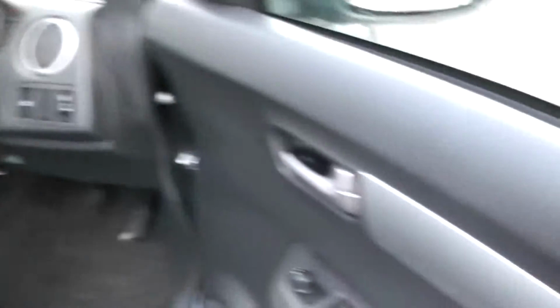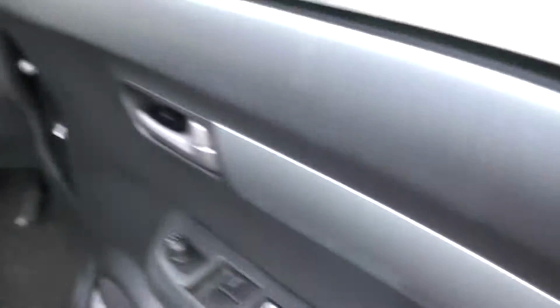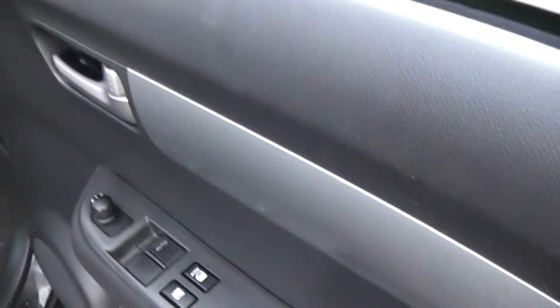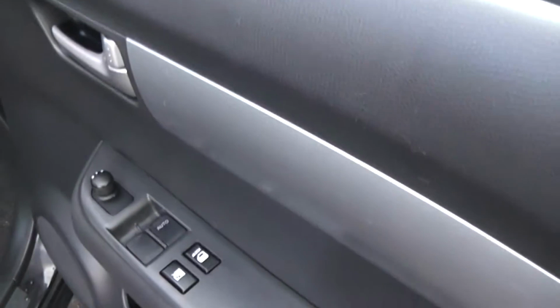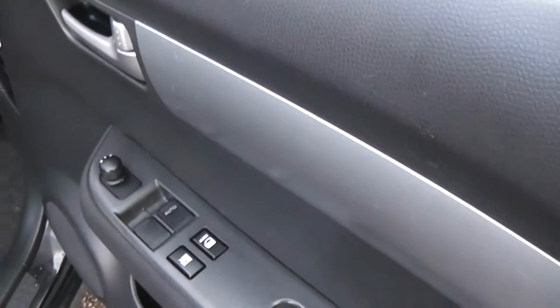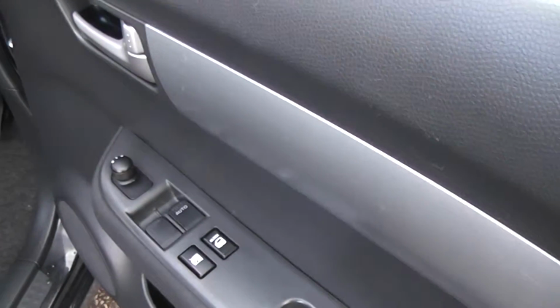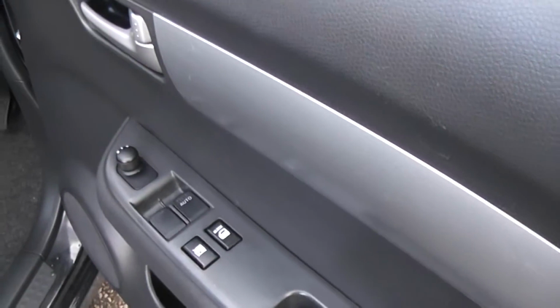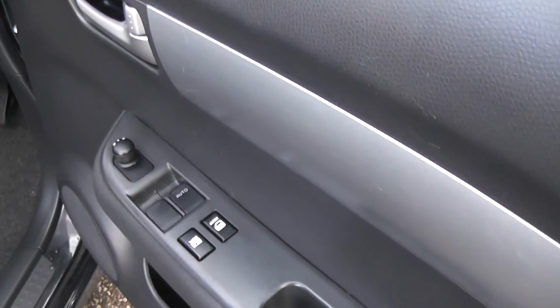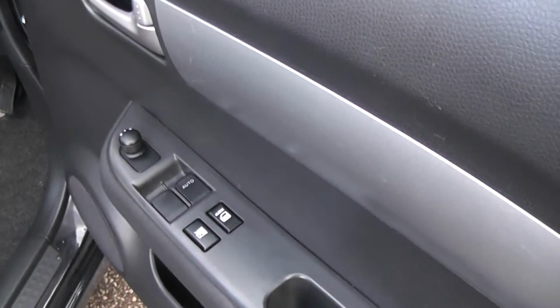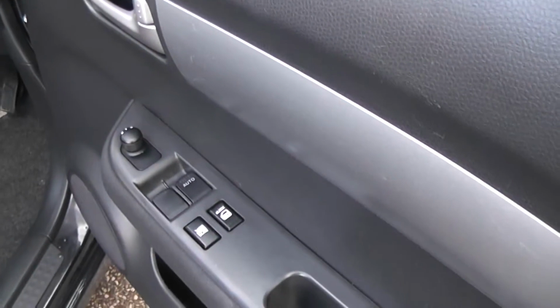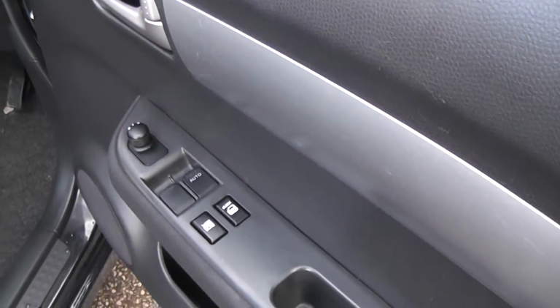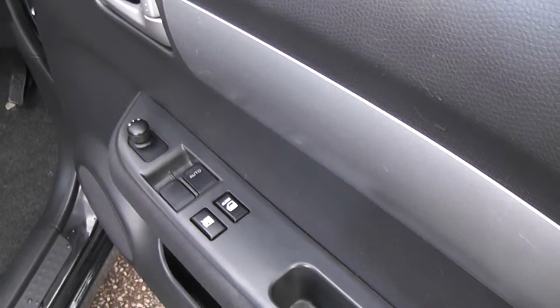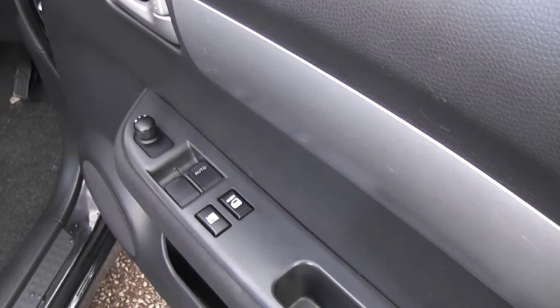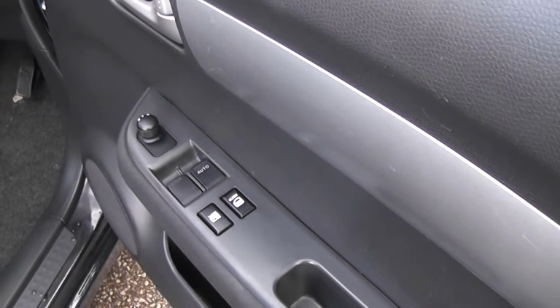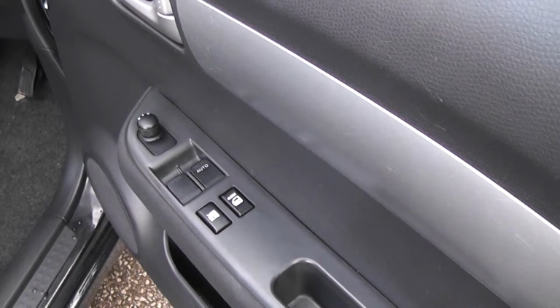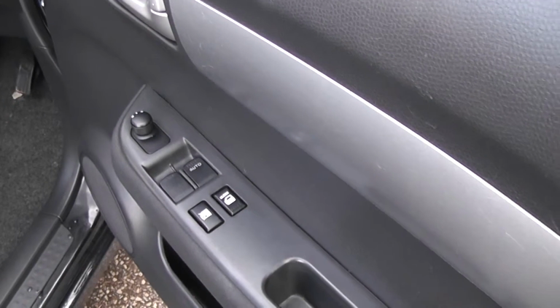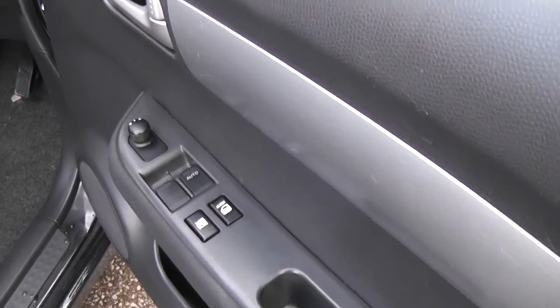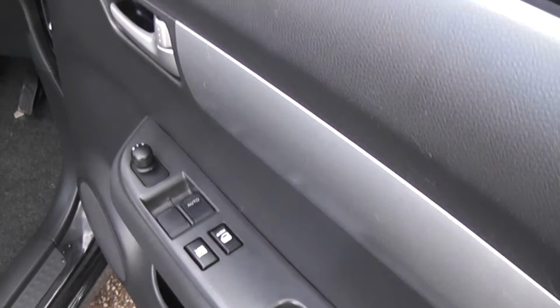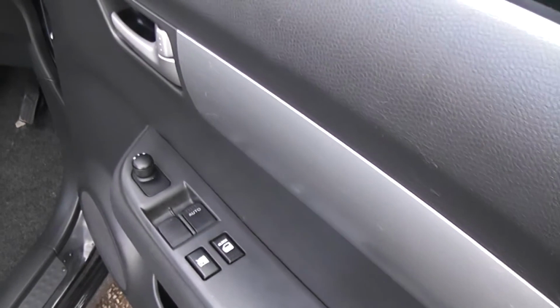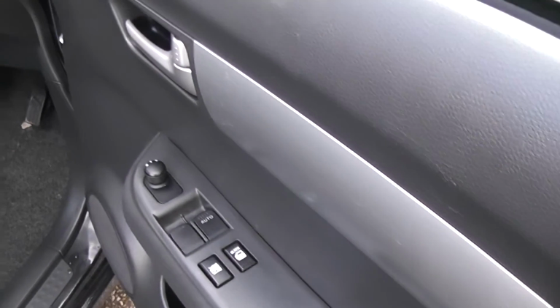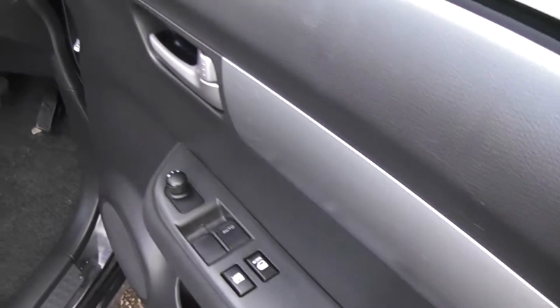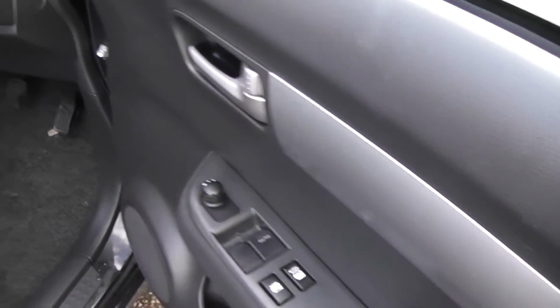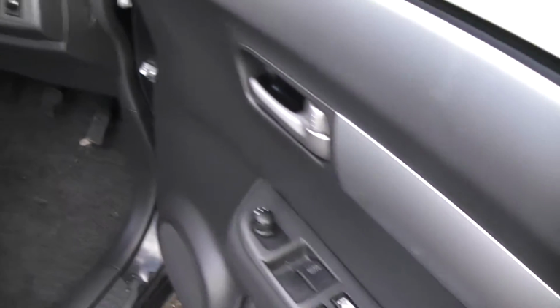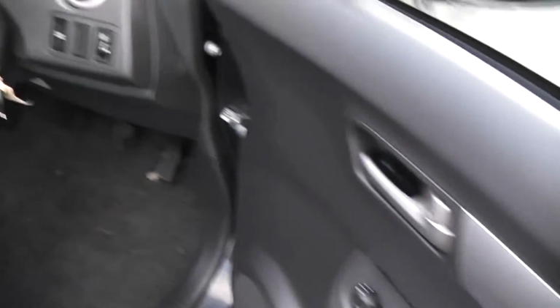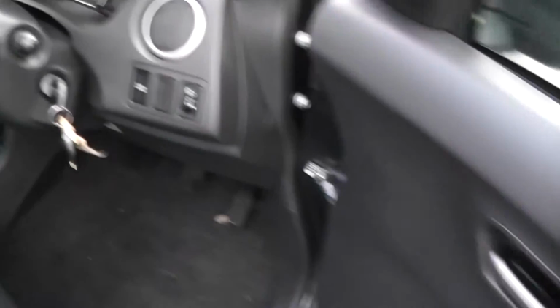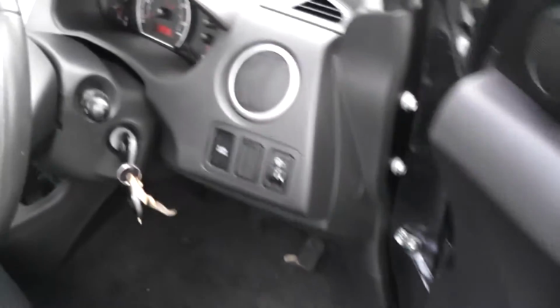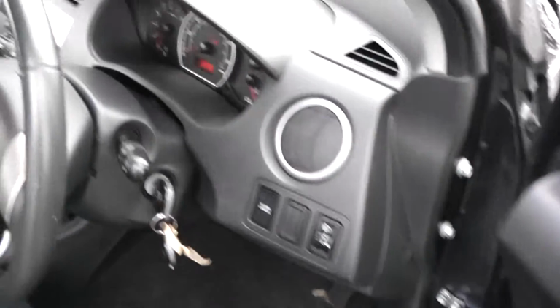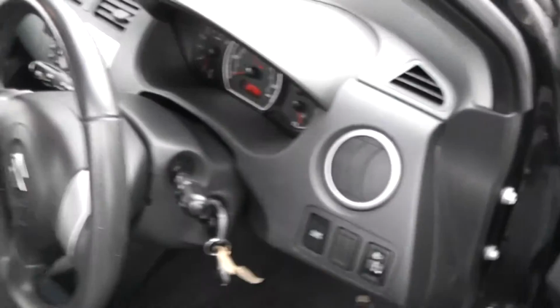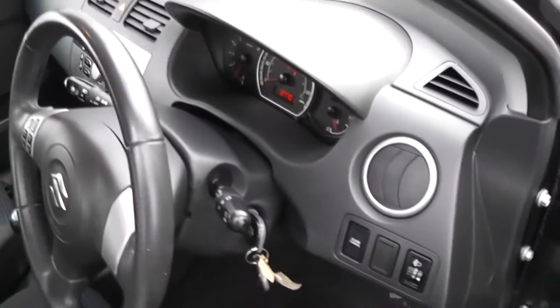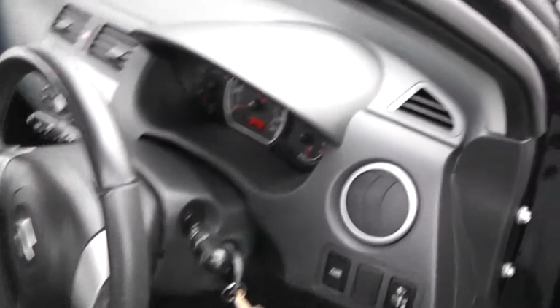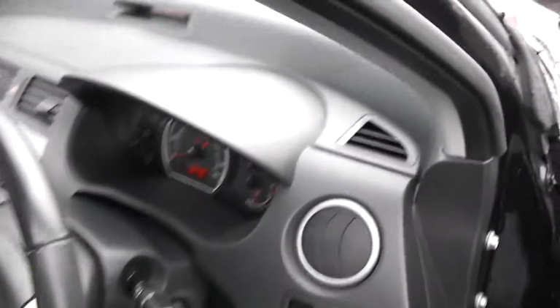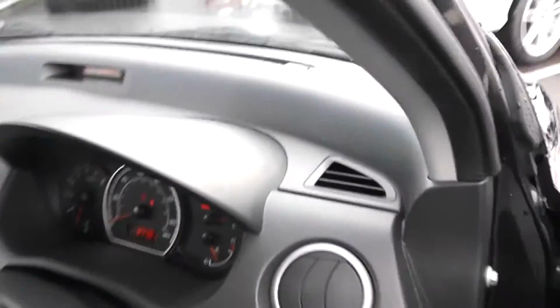It's got electric windows in the front, a button to lock and unlock all the doors, and it's got electric mirrors as well. It's got remote central locking.